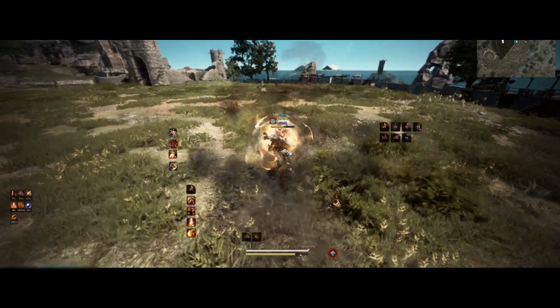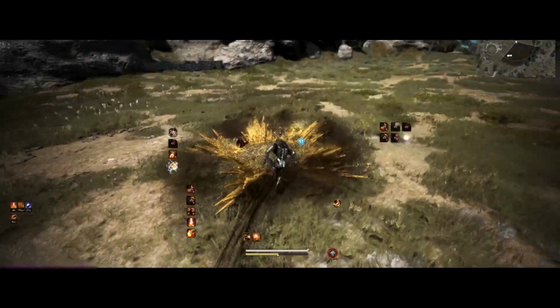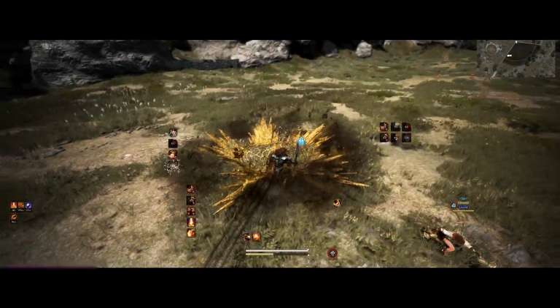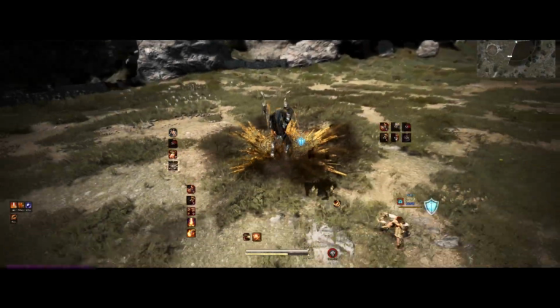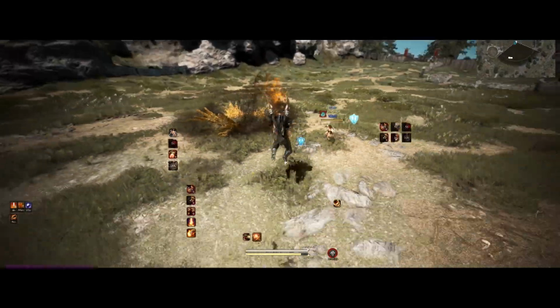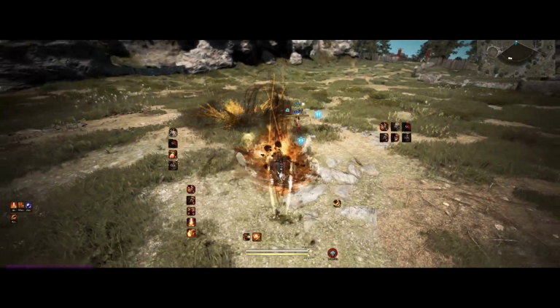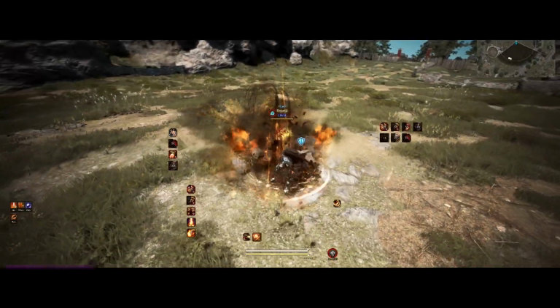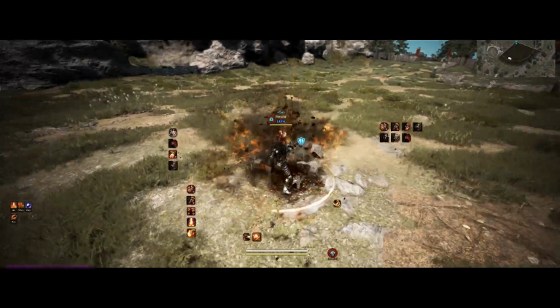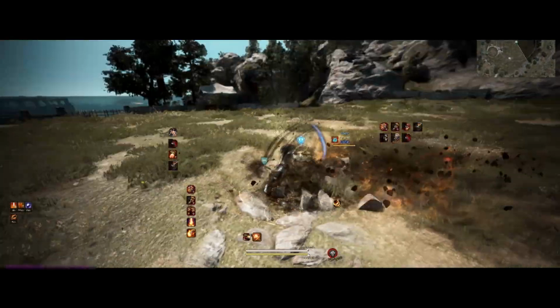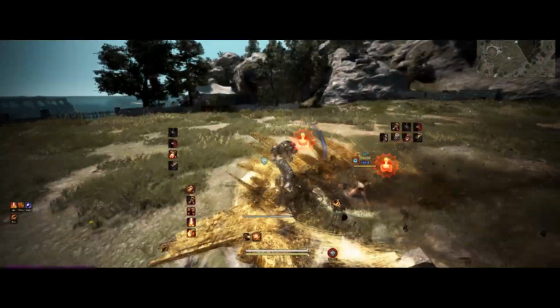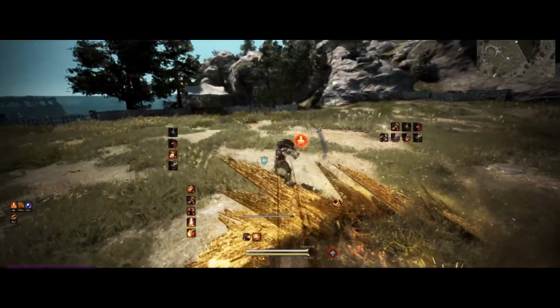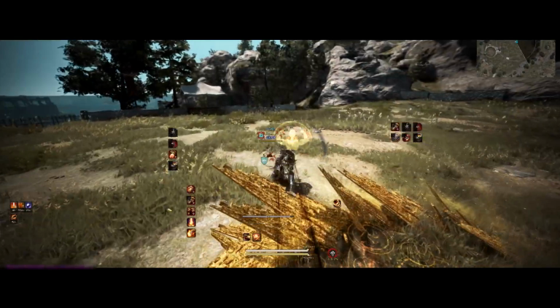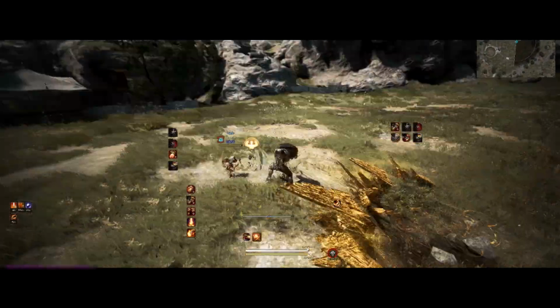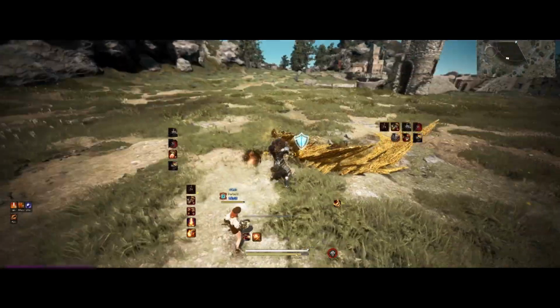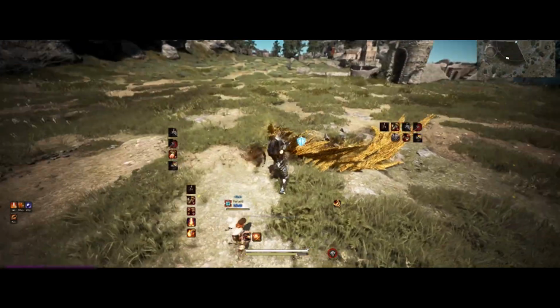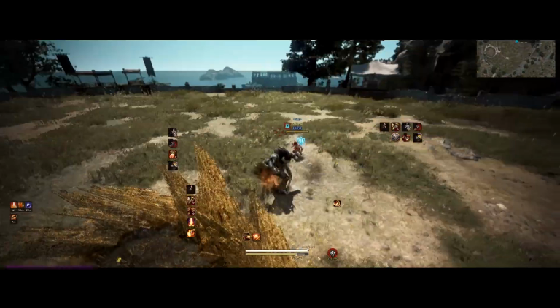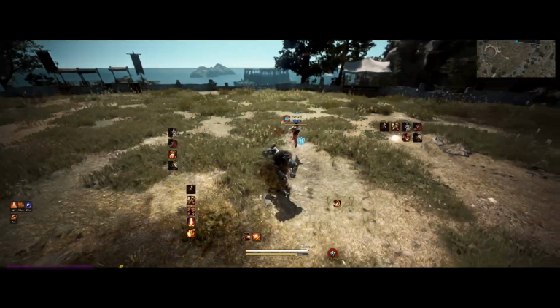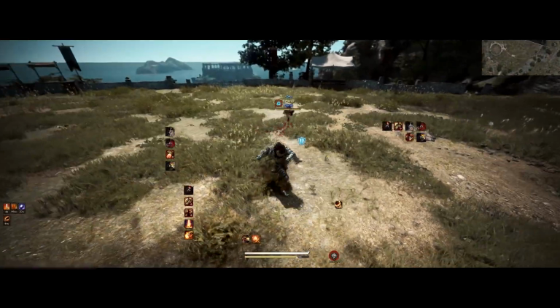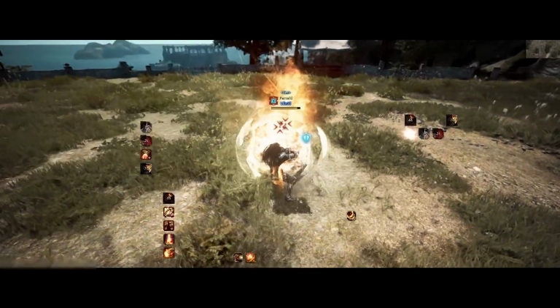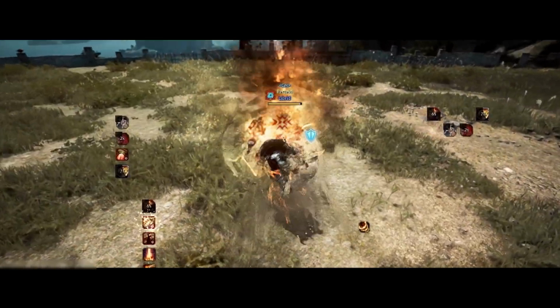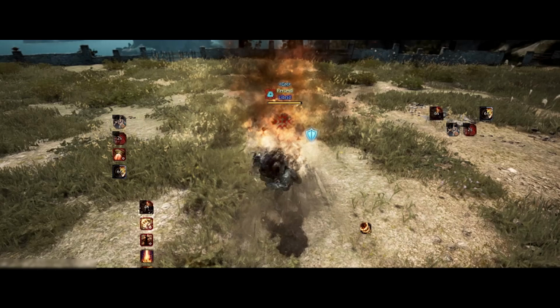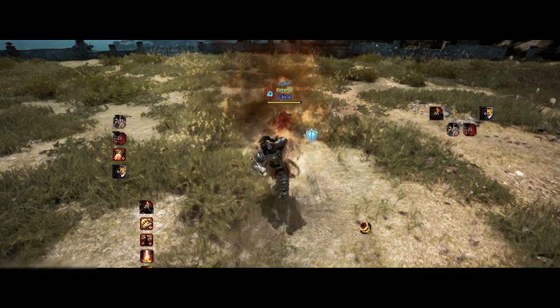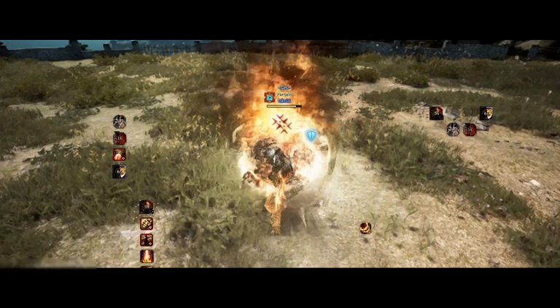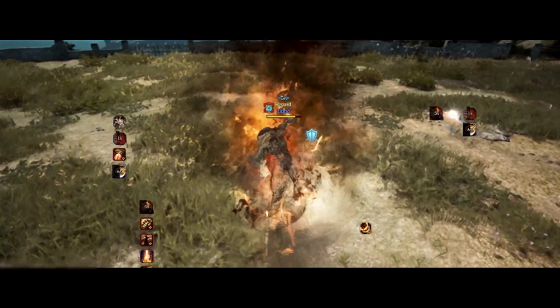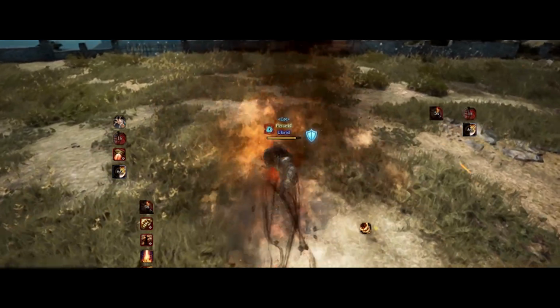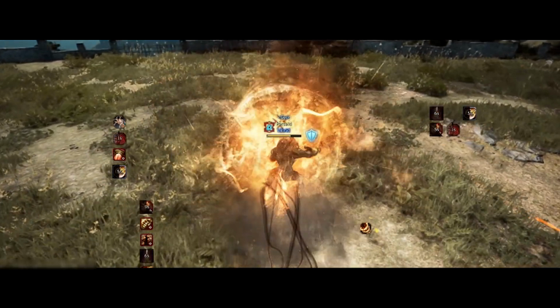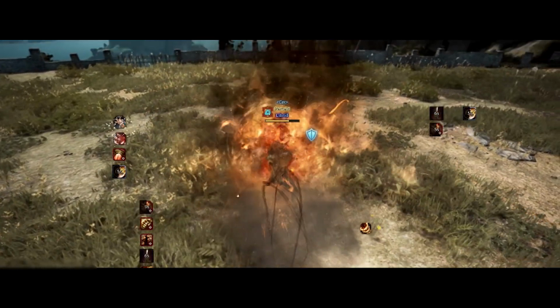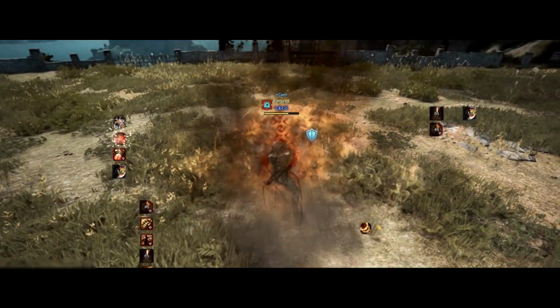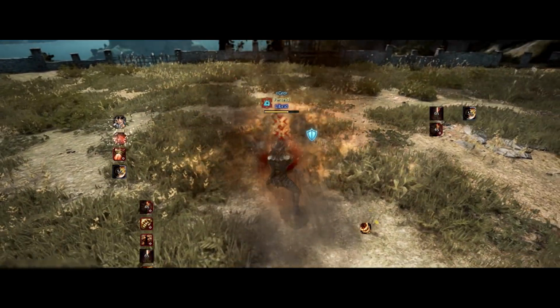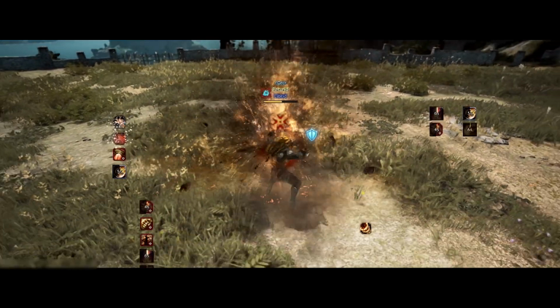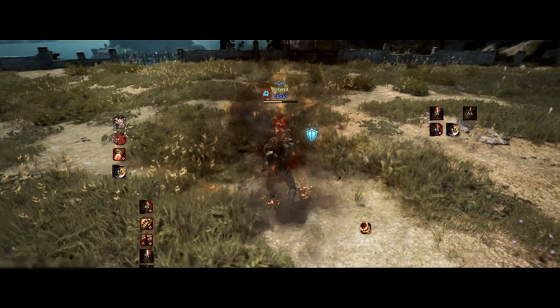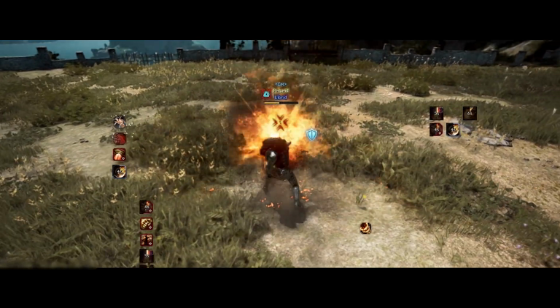If all of that fails, you can just use the Magnus skill to disengage and then use Titan Blow, hoping they would get caught in it.